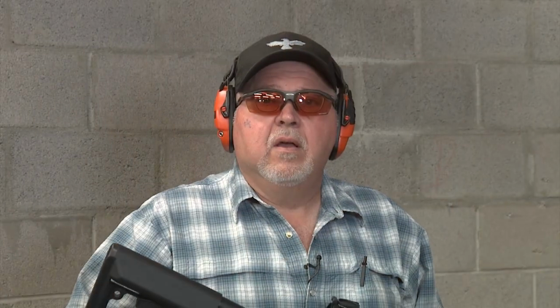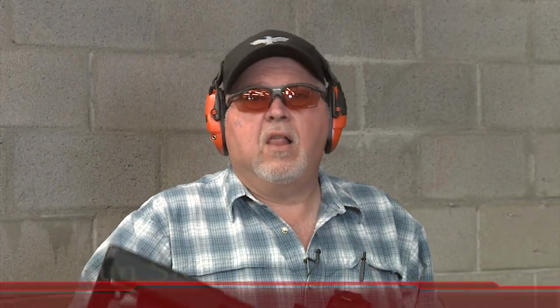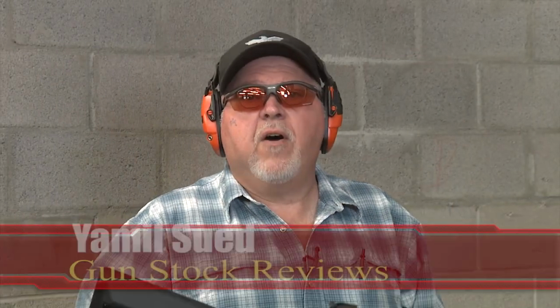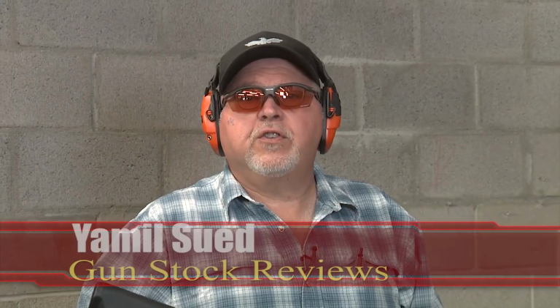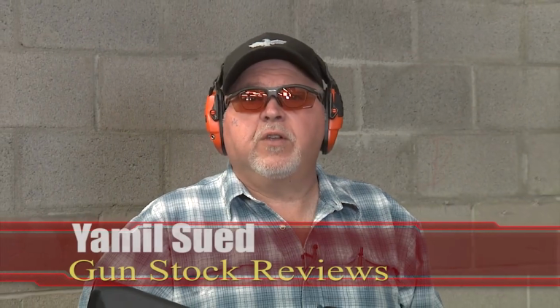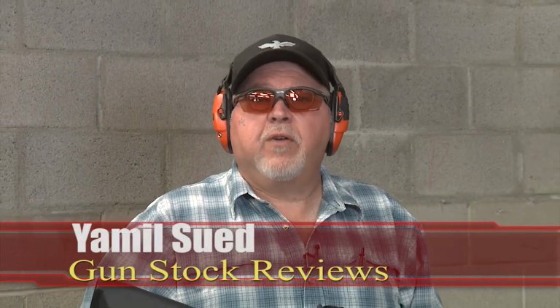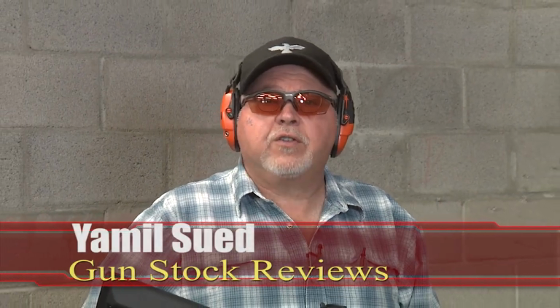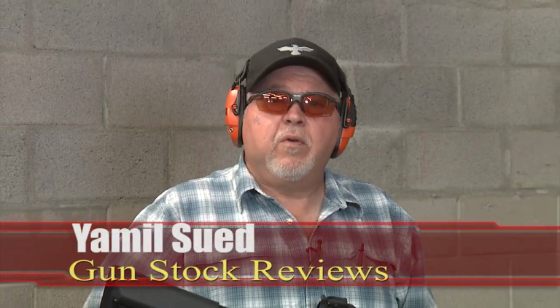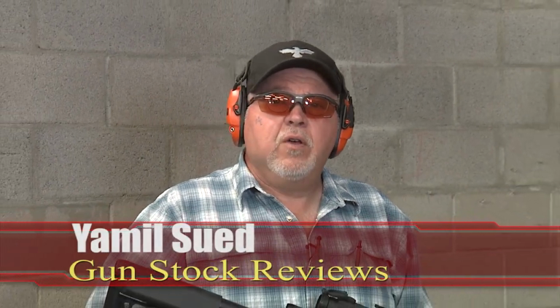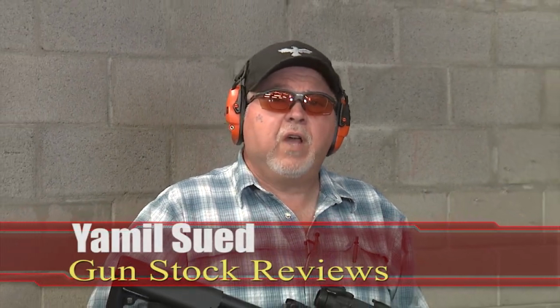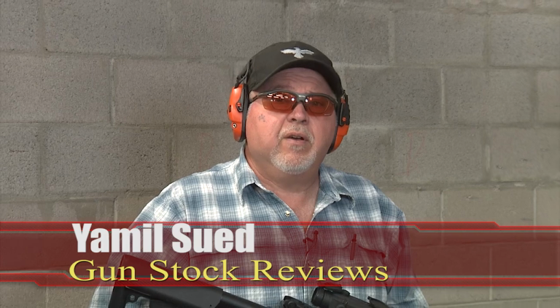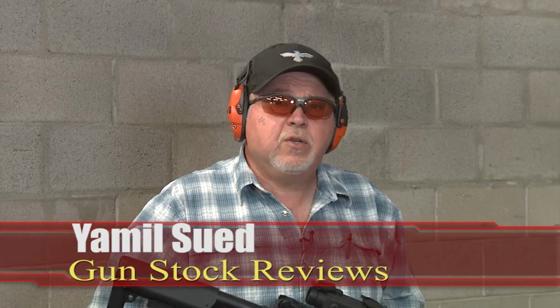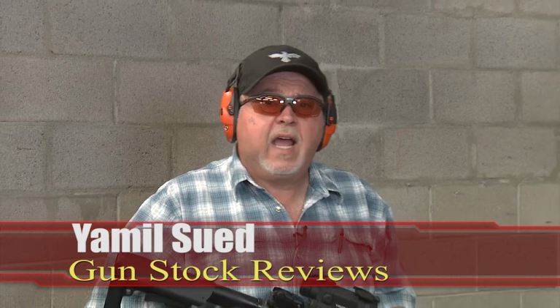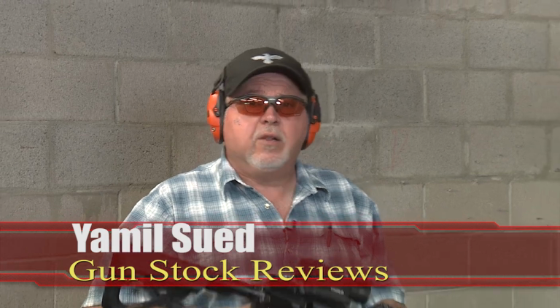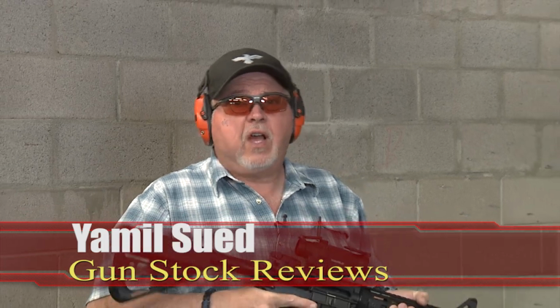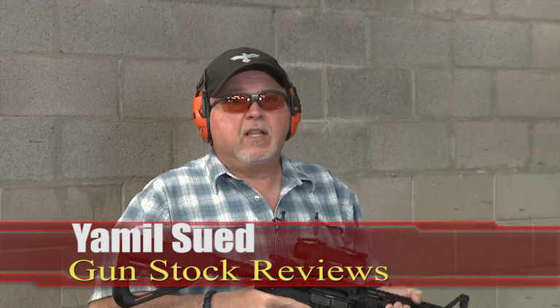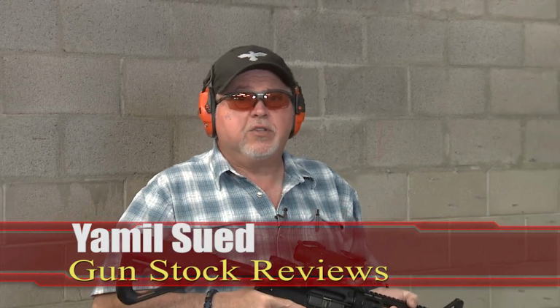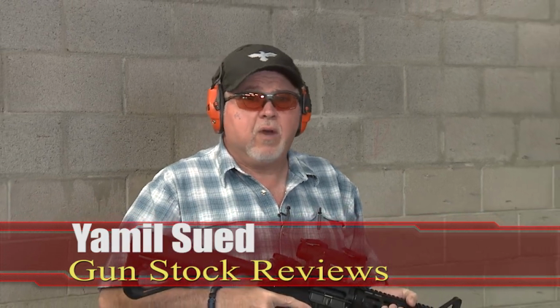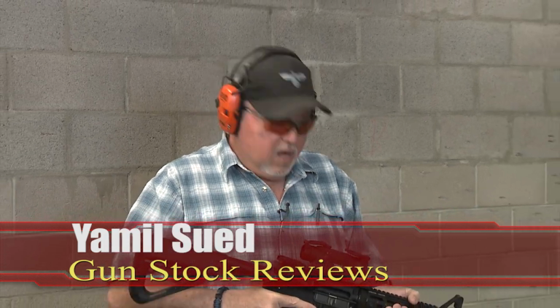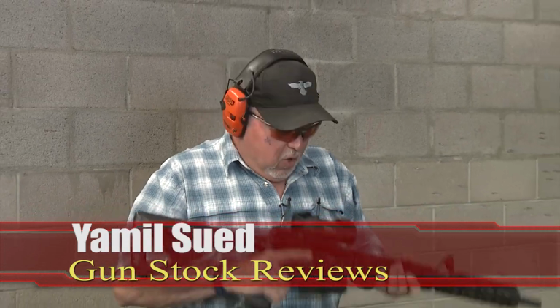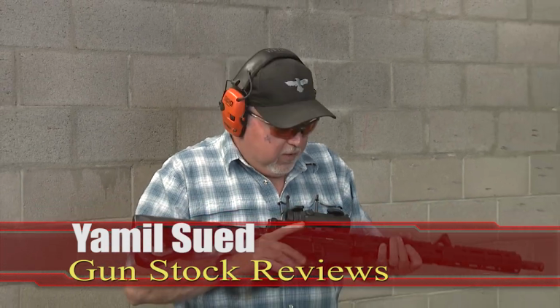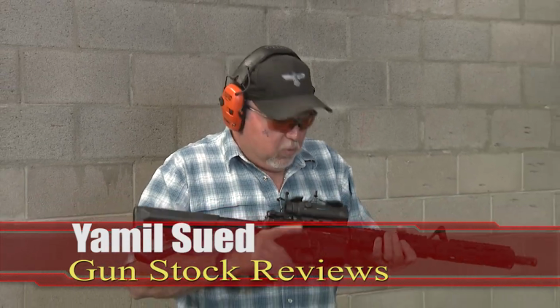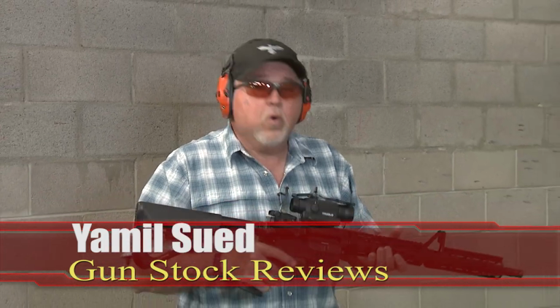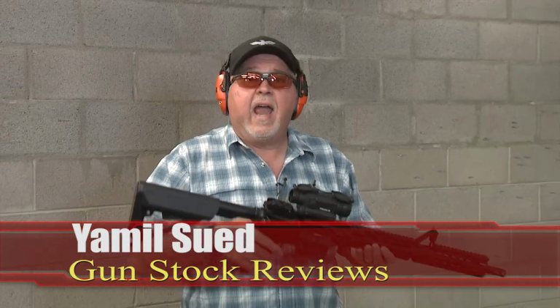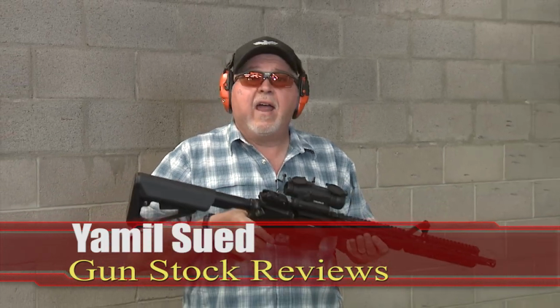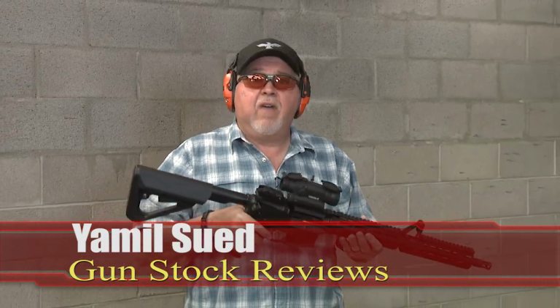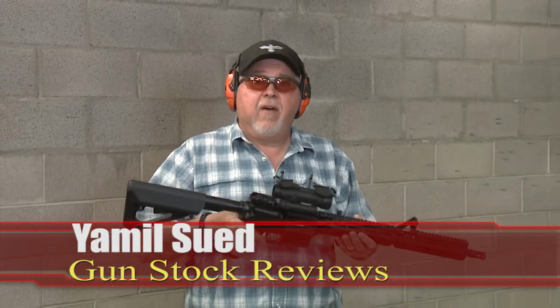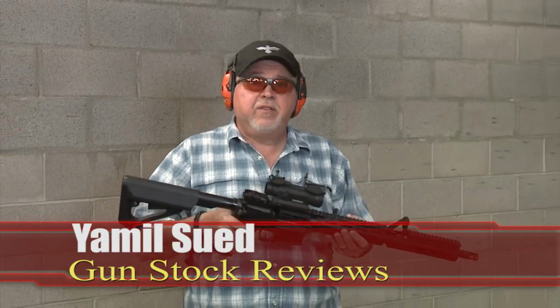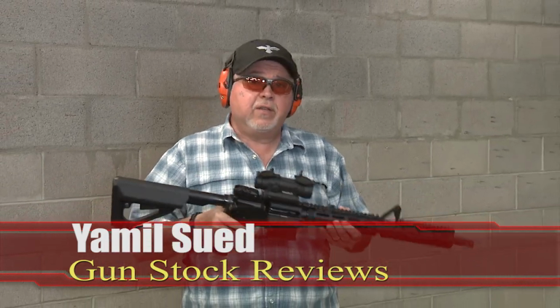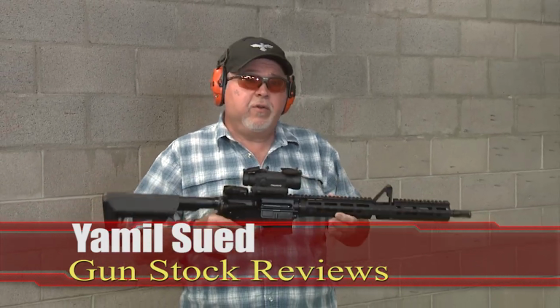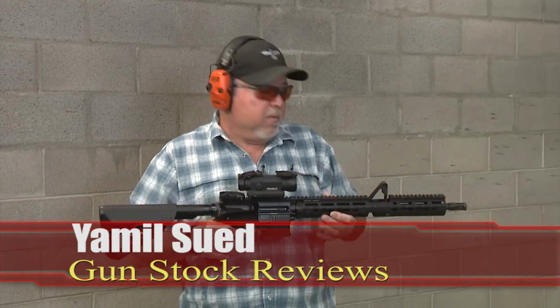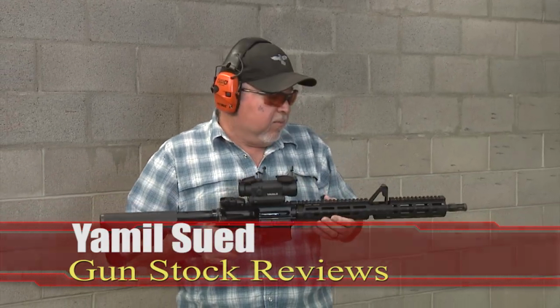Hello folks, it's Jamil Sir for Gunstark Reviews. I'm here at C2 Tactical in Scottsdale, Arizona with the Ruger AR556.